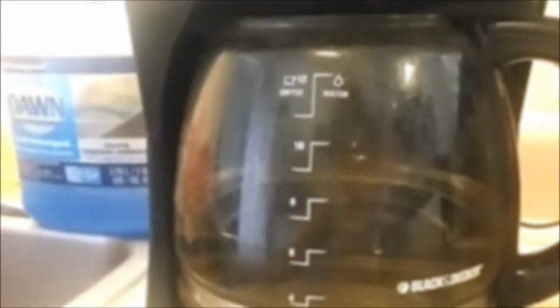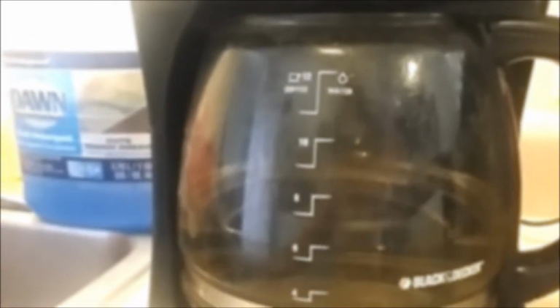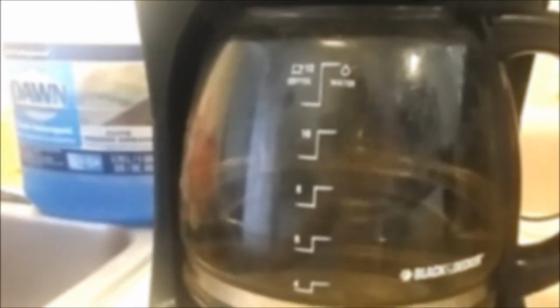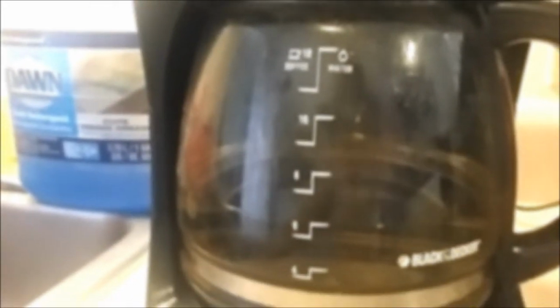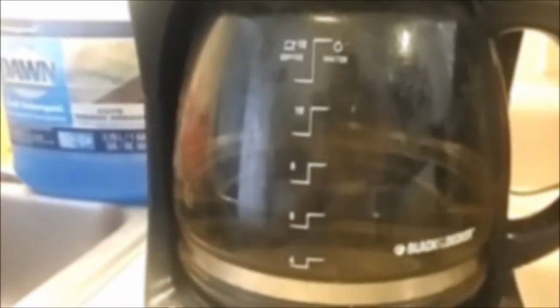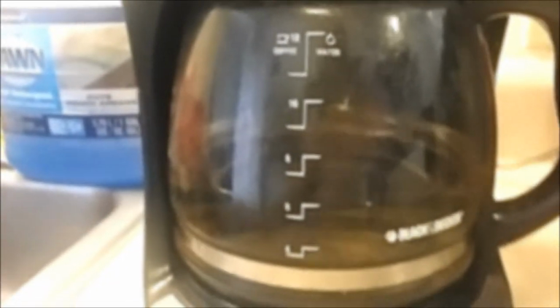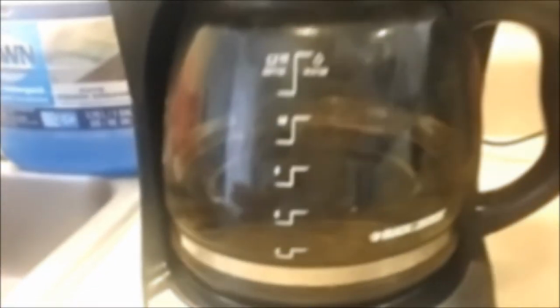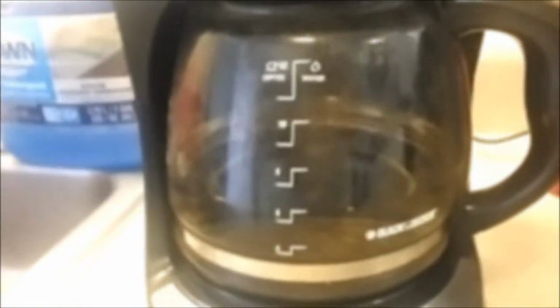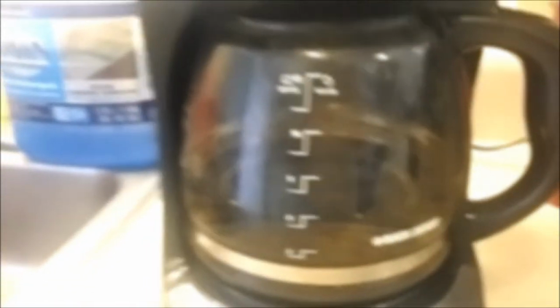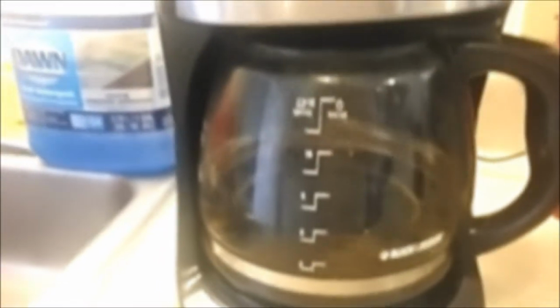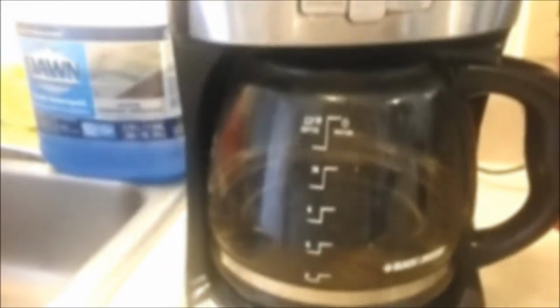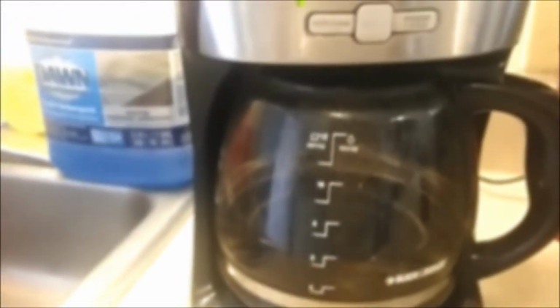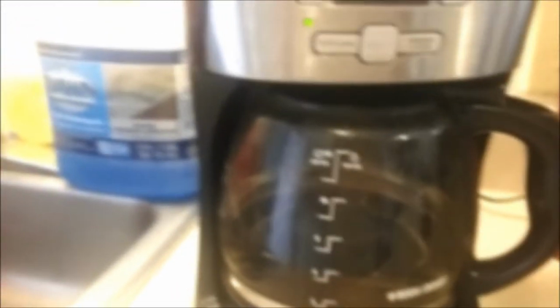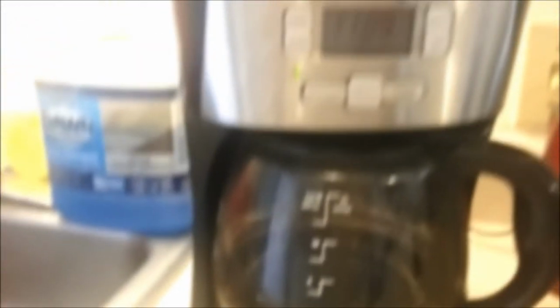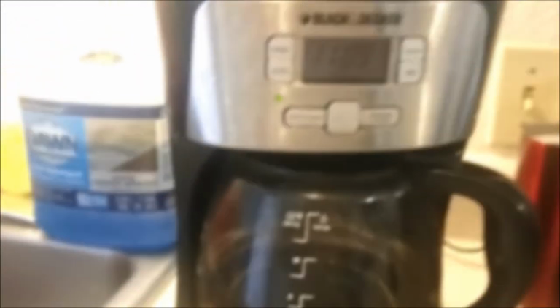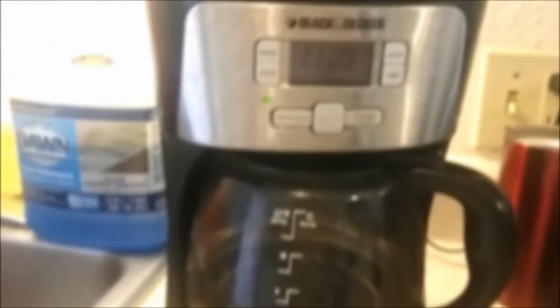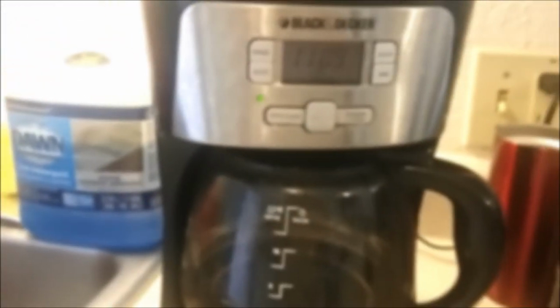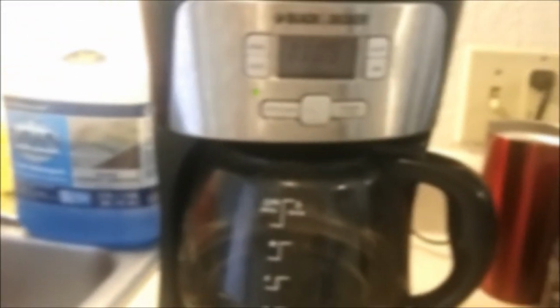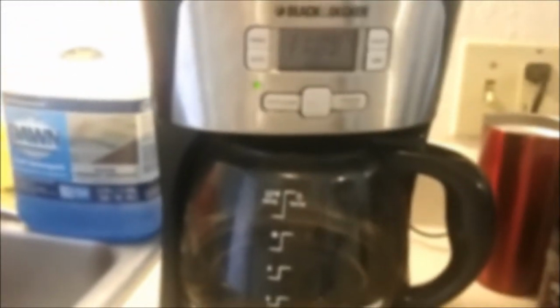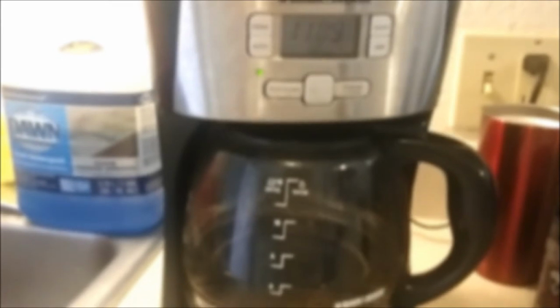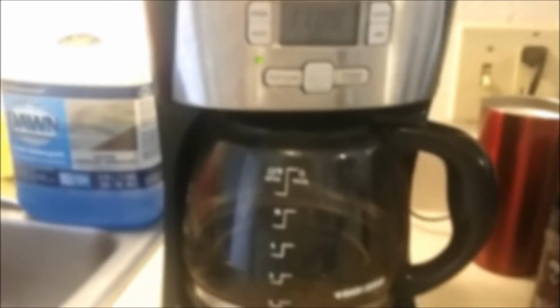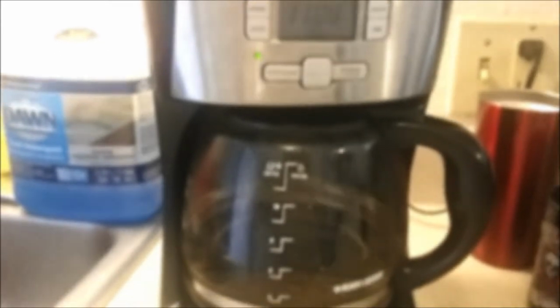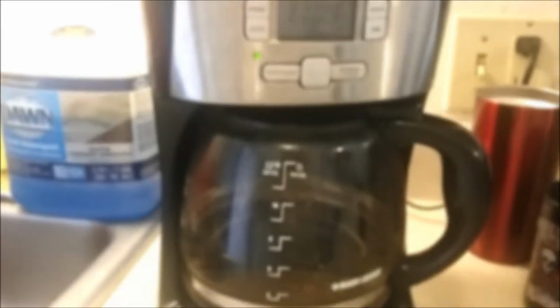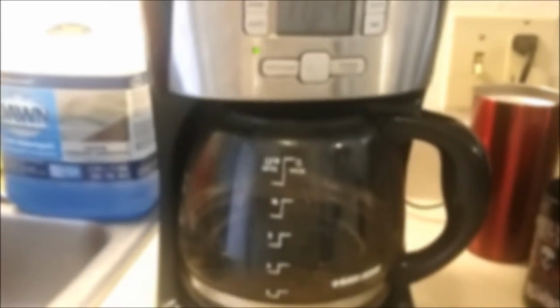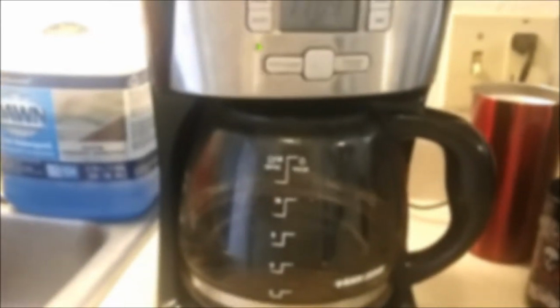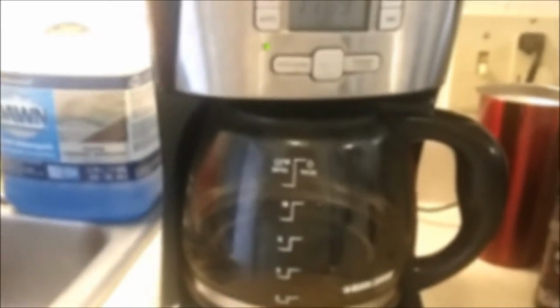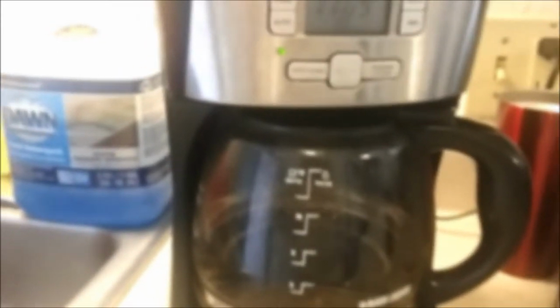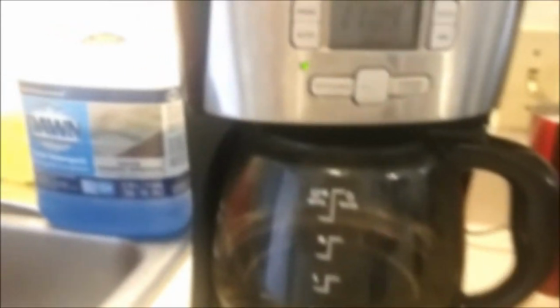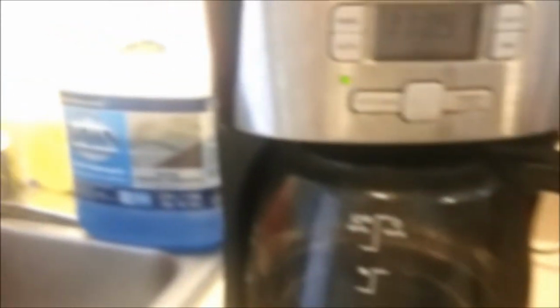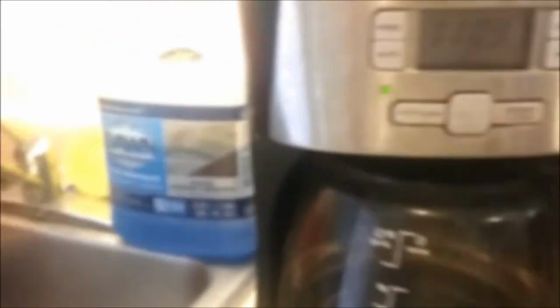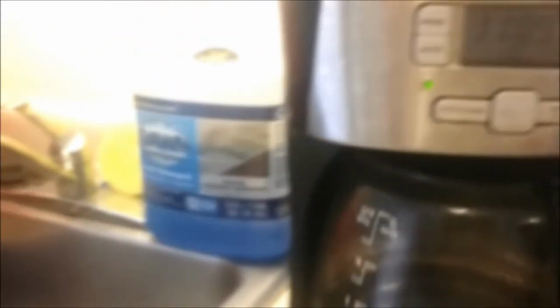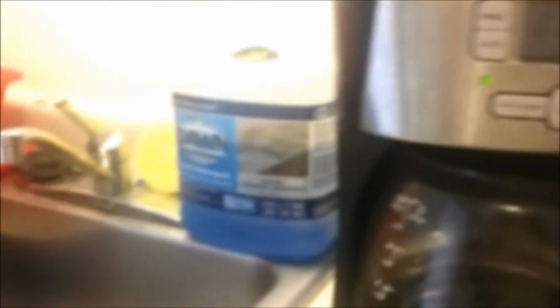There we go — exciting! This does beep and make noise, so if you don't like the beeps I would not recommend getting something like this.